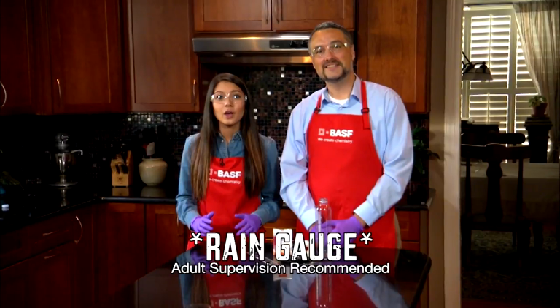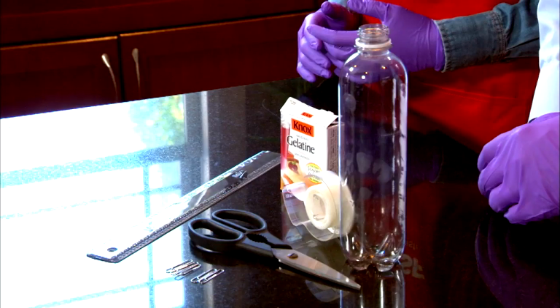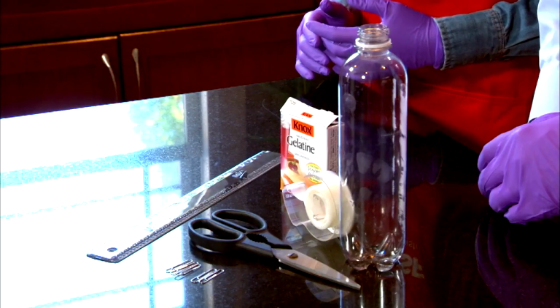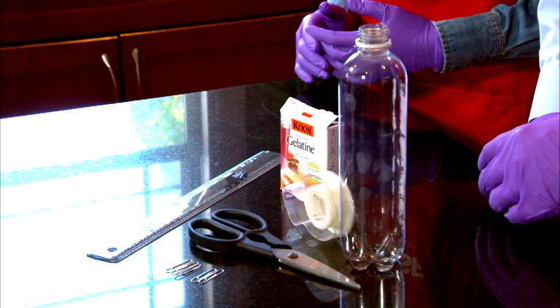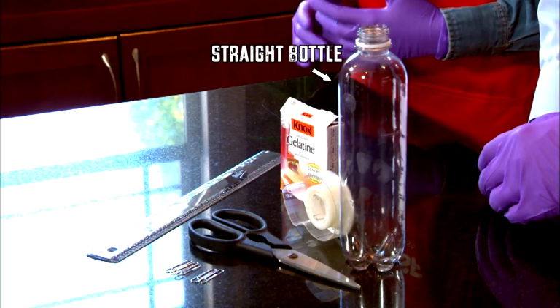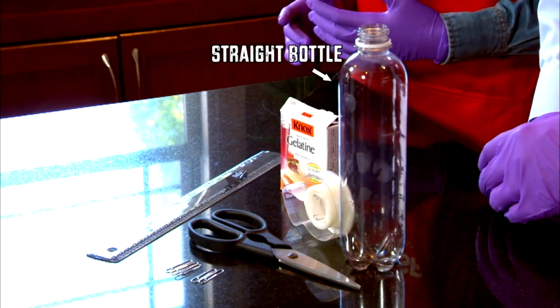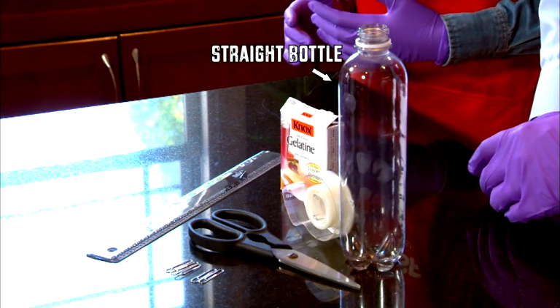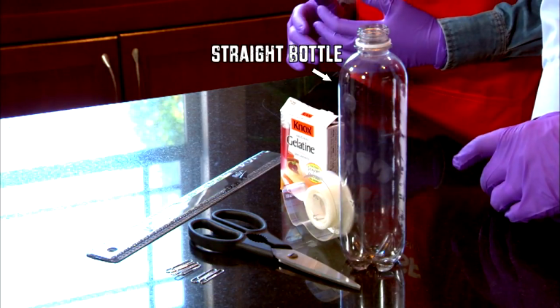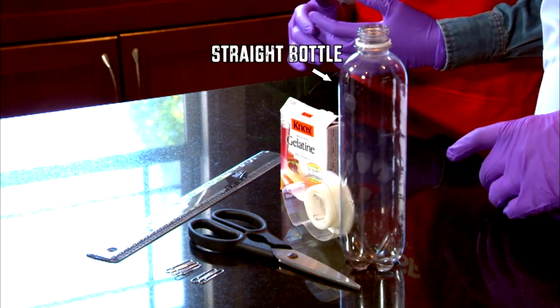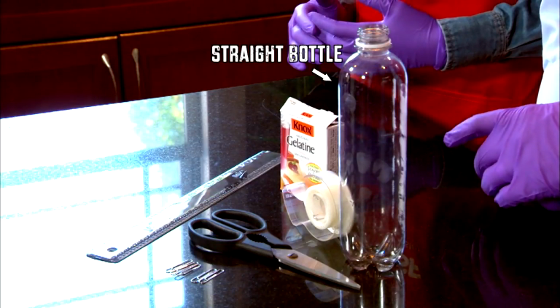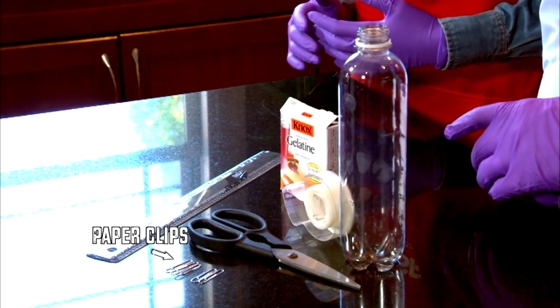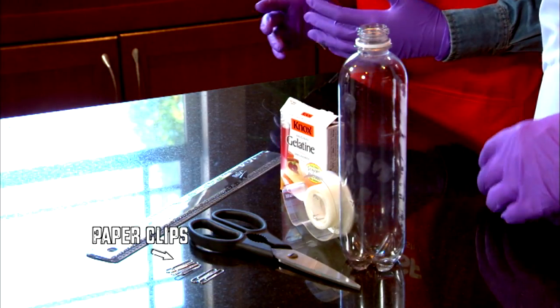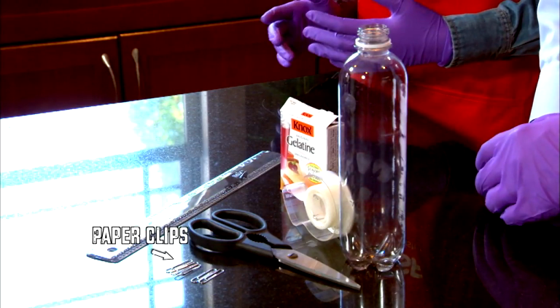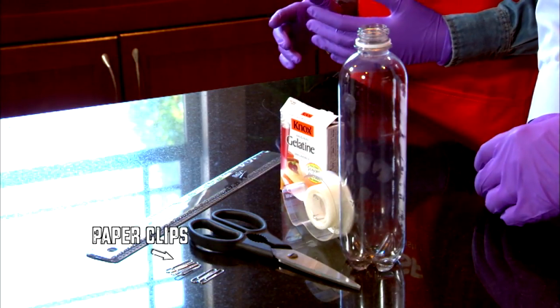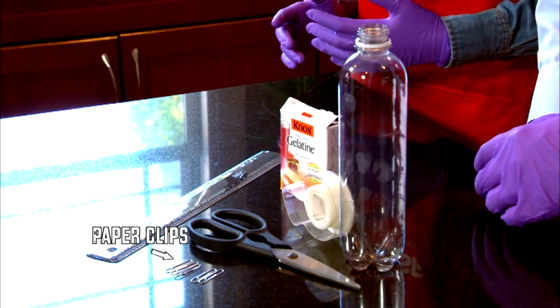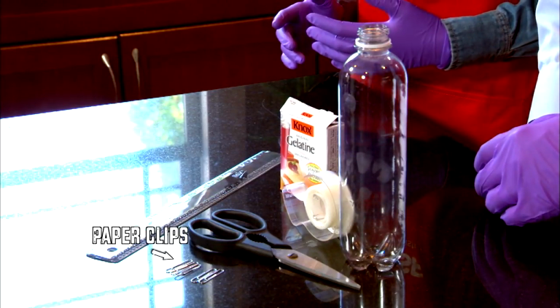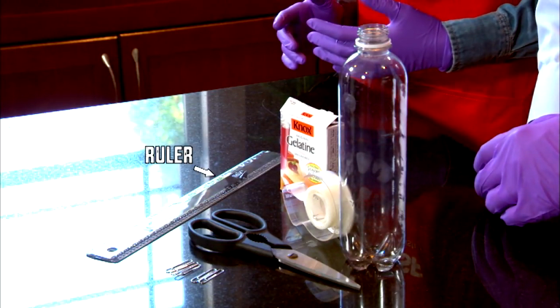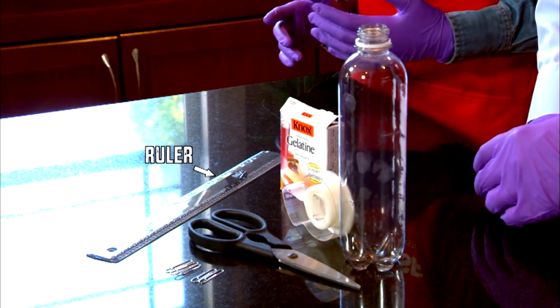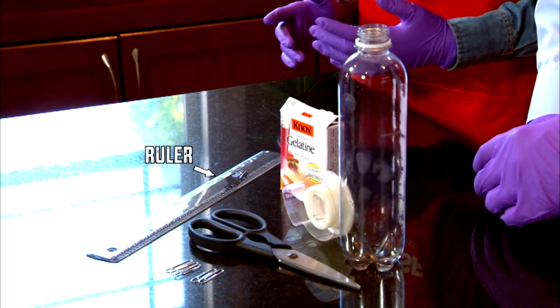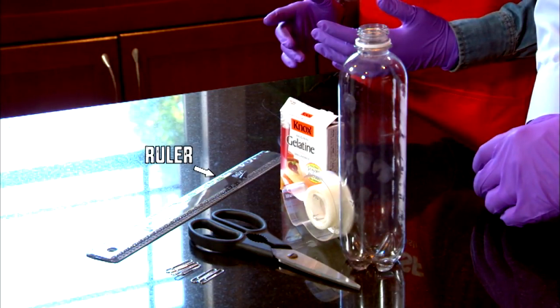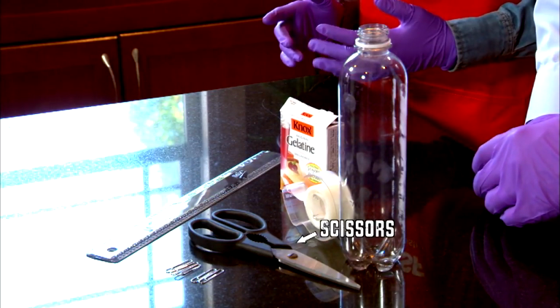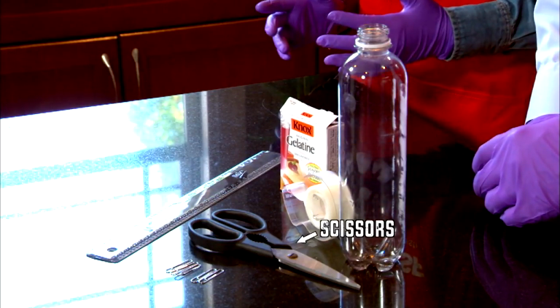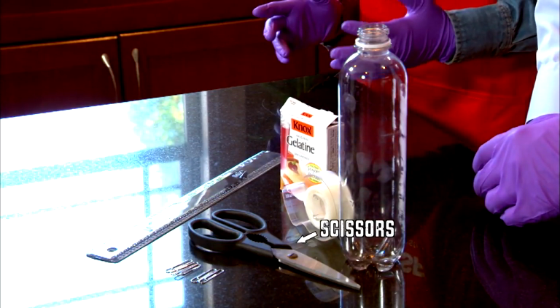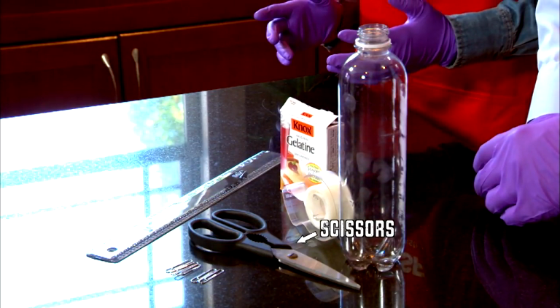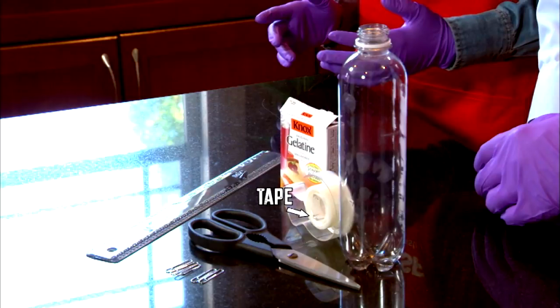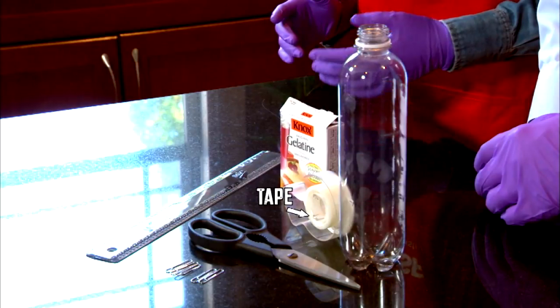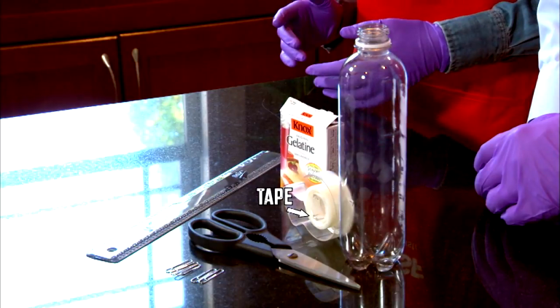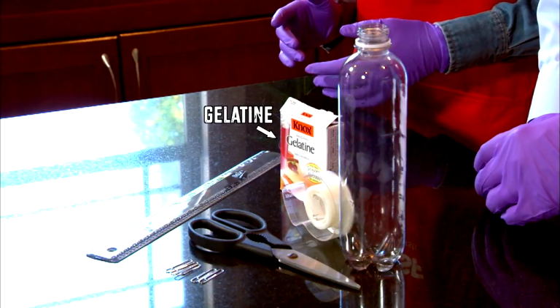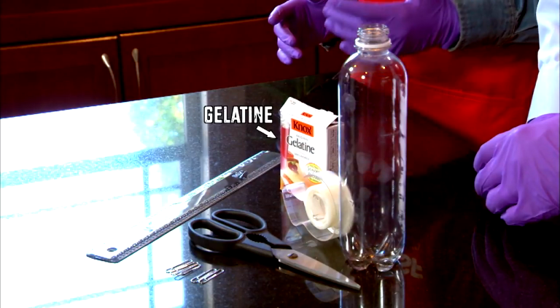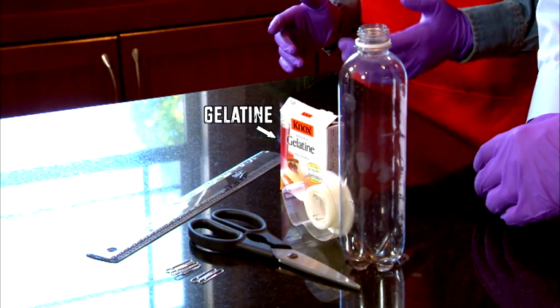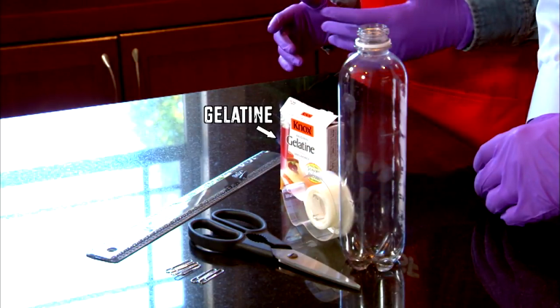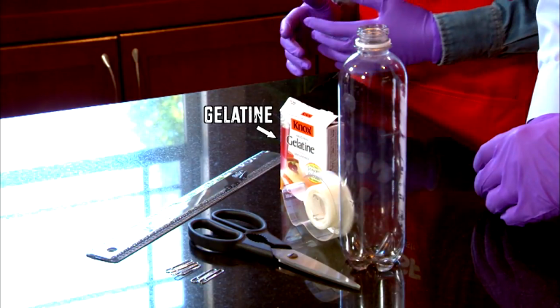You'll need one straight bottle, a few paper clips, a ruler, scissors, tape, and a package of gelatin.